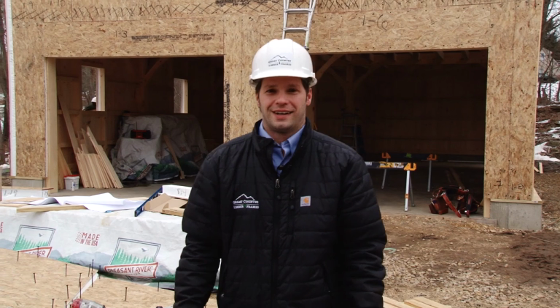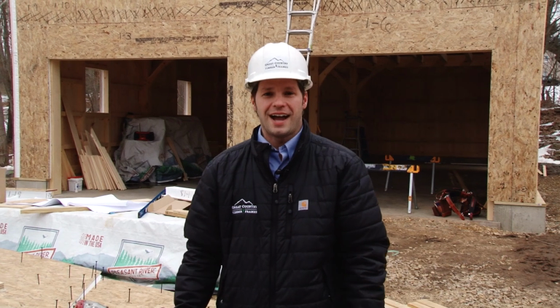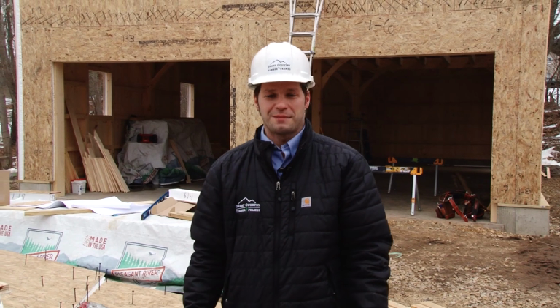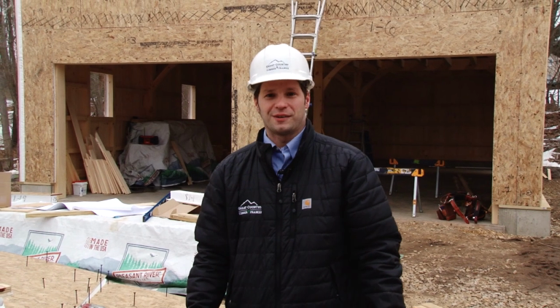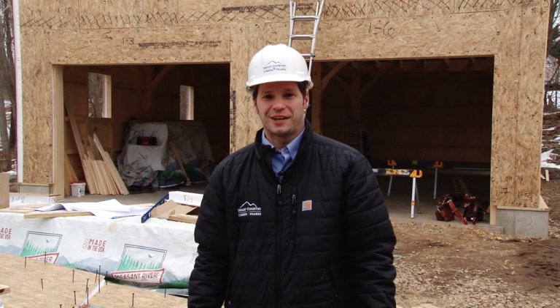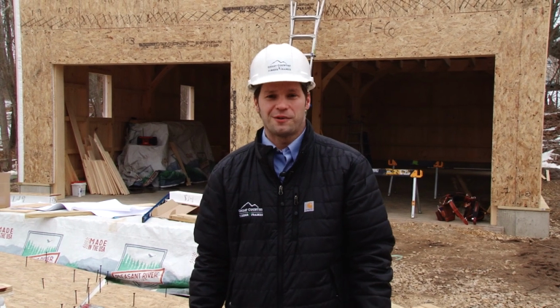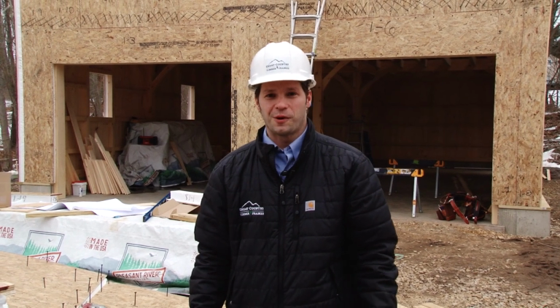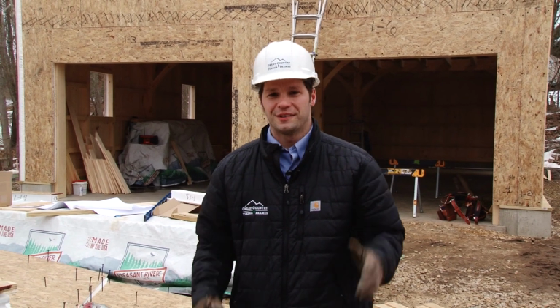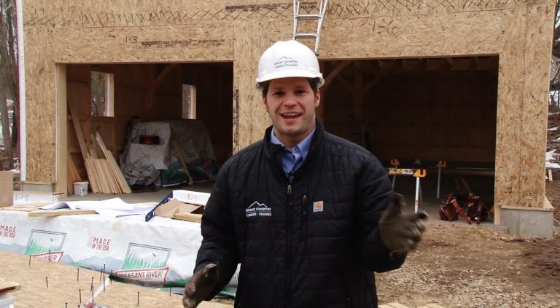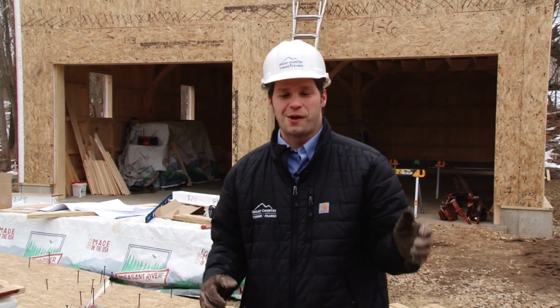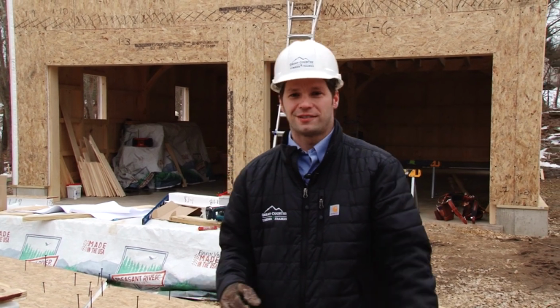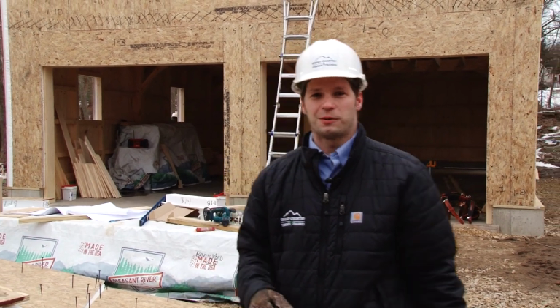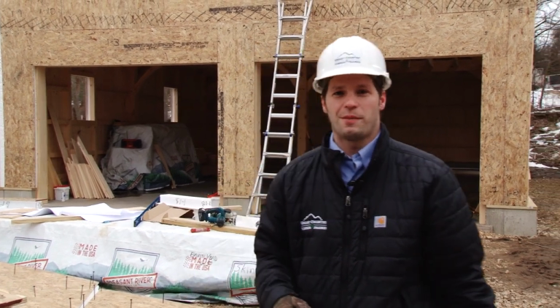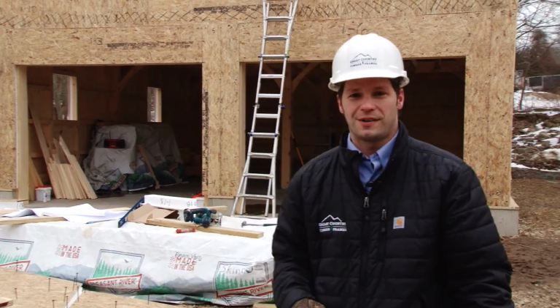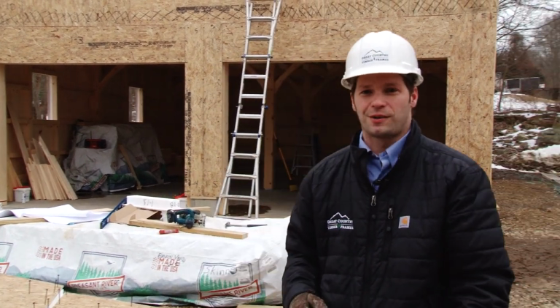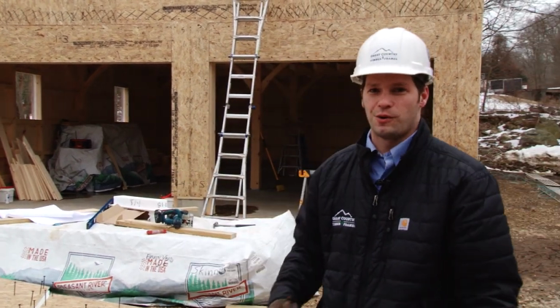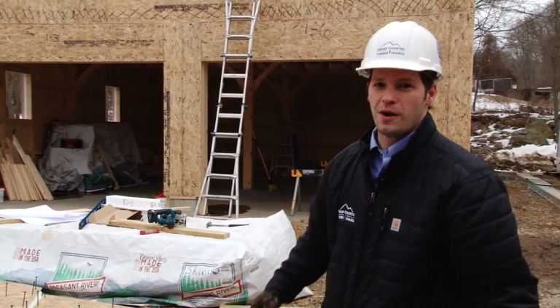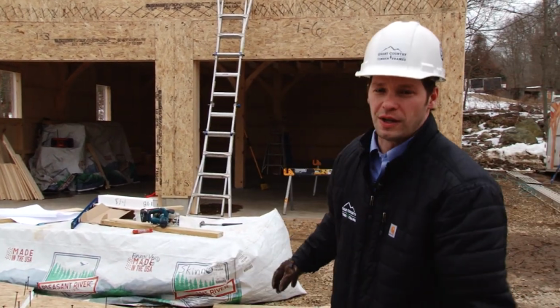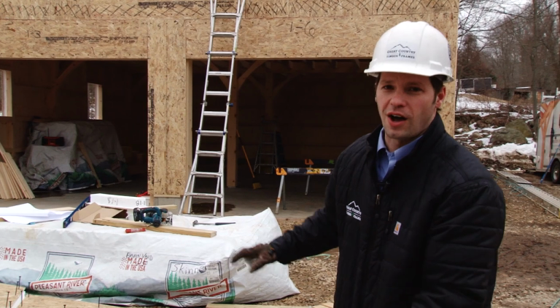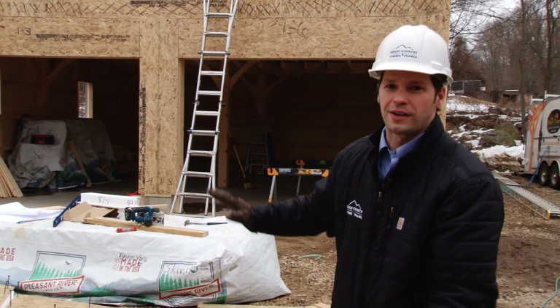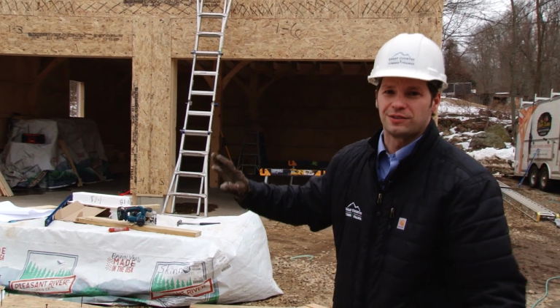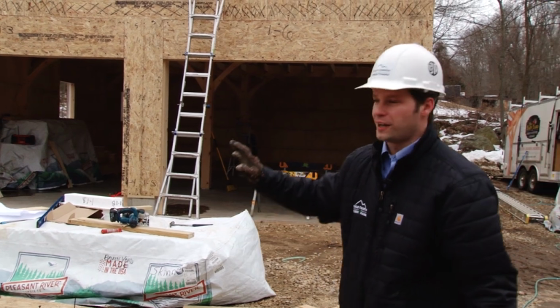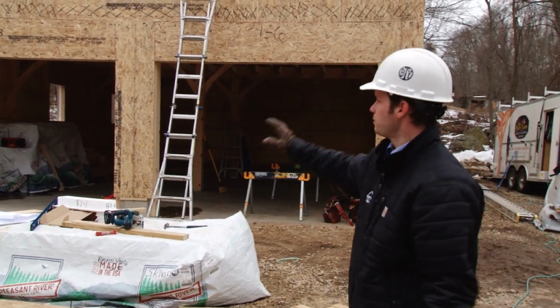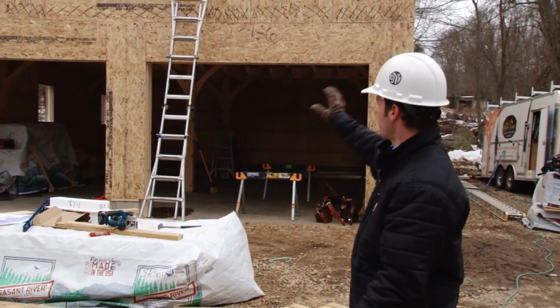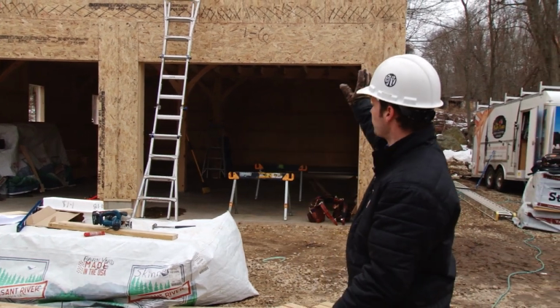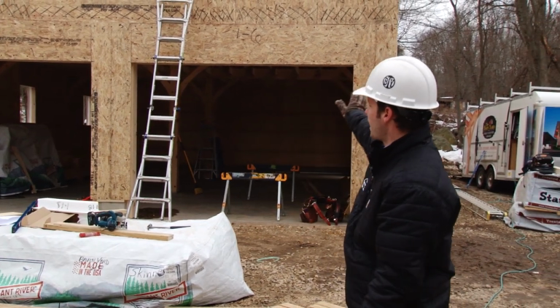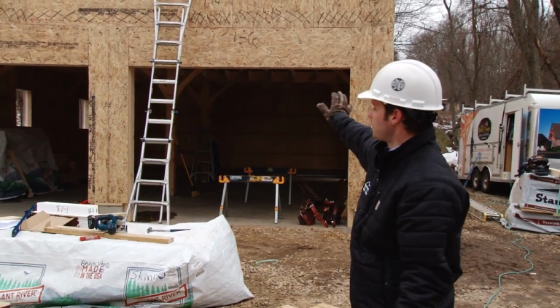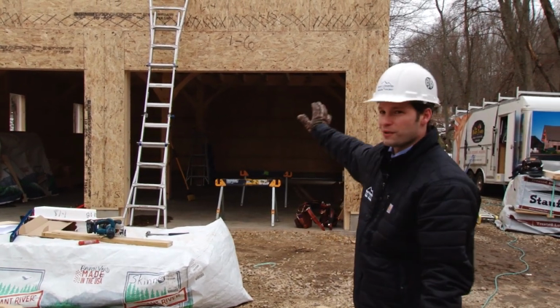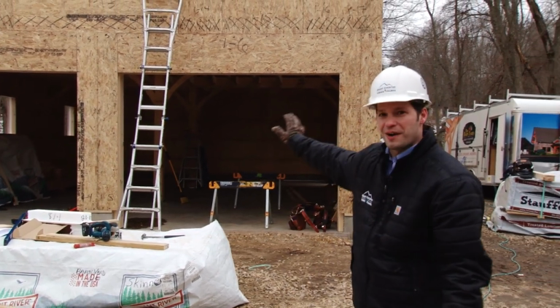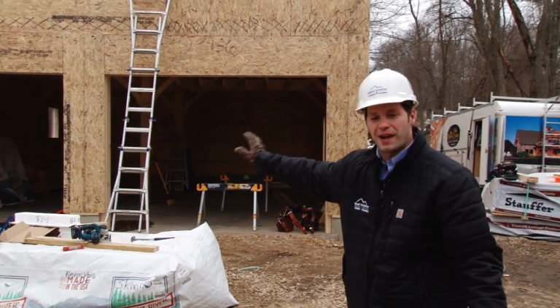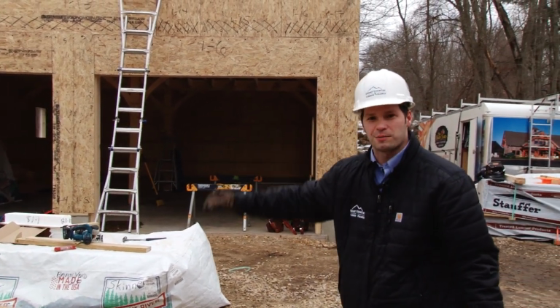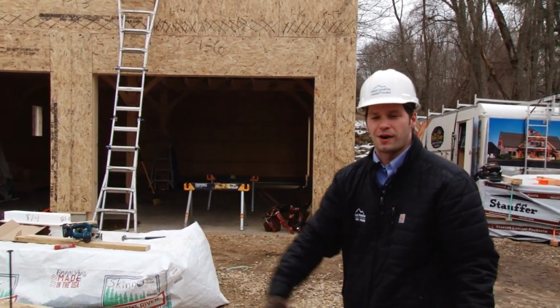Hi, I'm Everett Skinner of the 4th, and today we're on site with the barnyard crew installing insulation panels on a timber frame carriage barn.